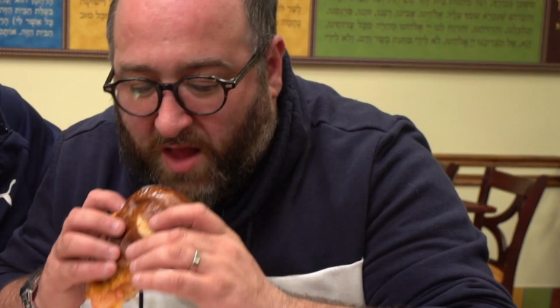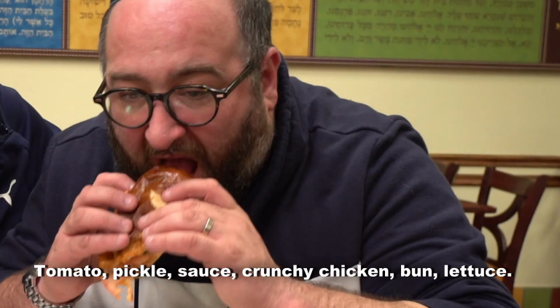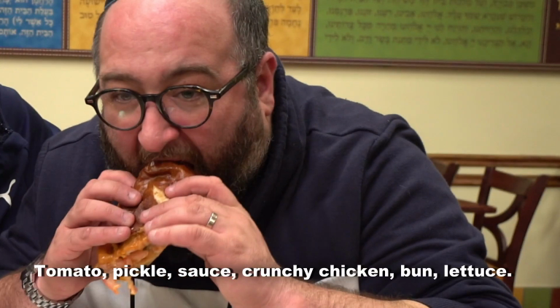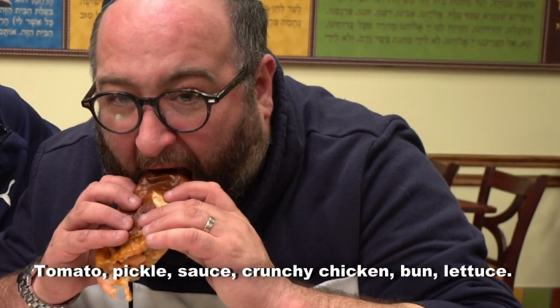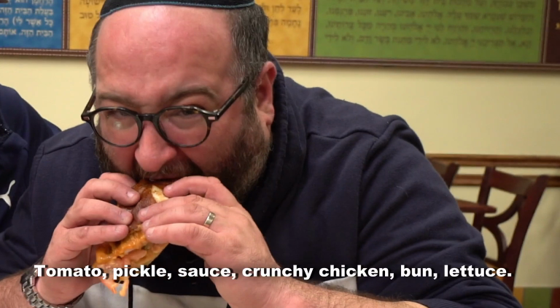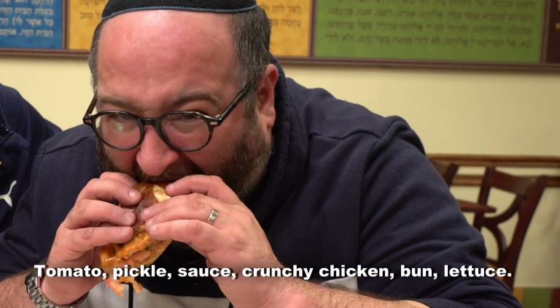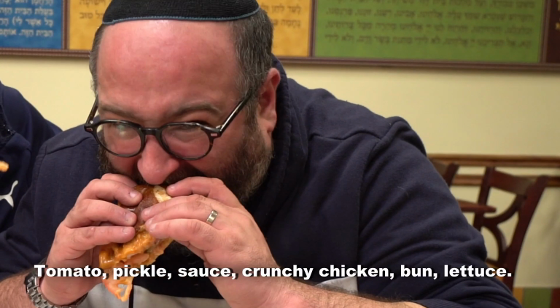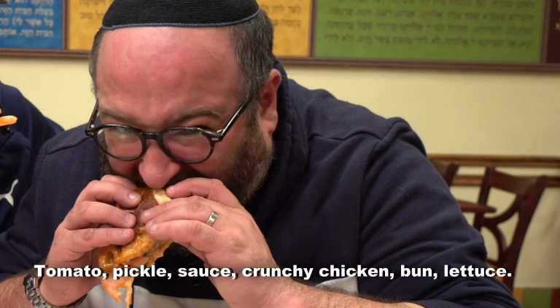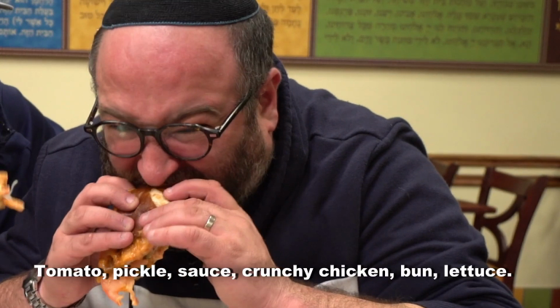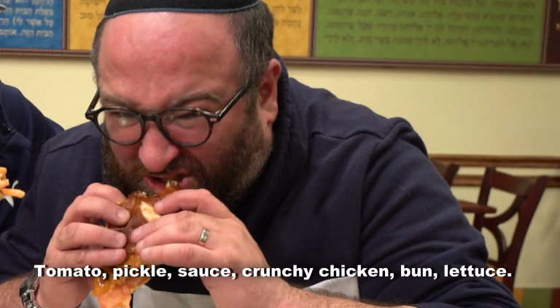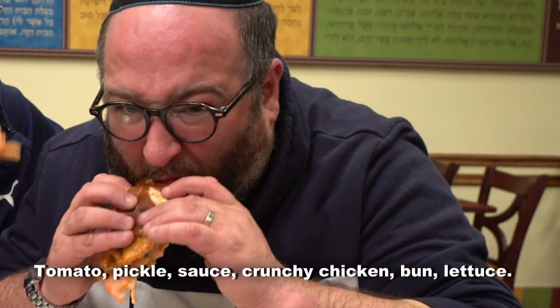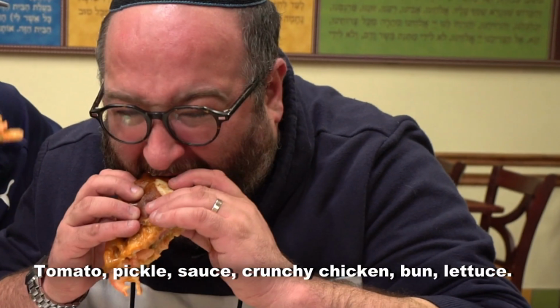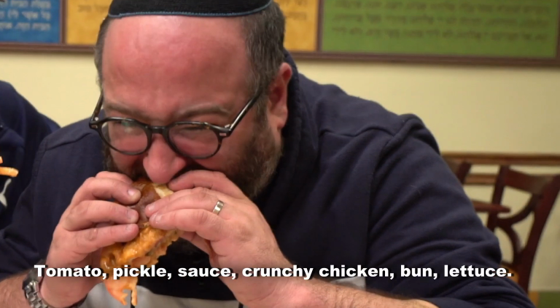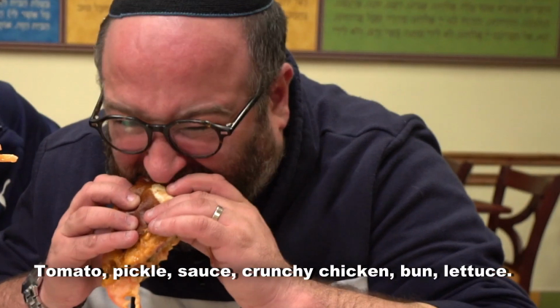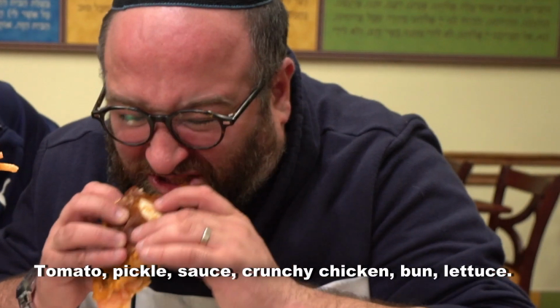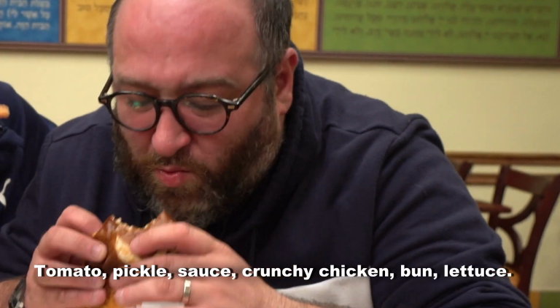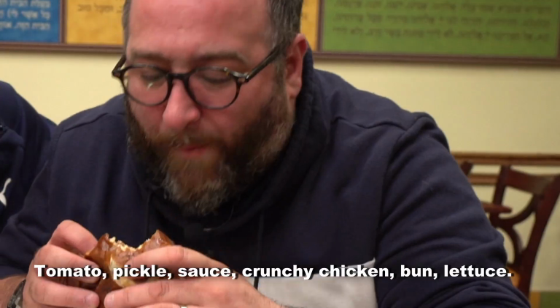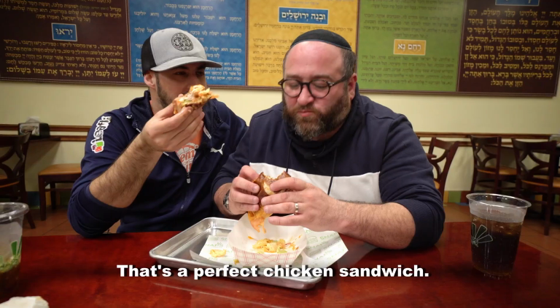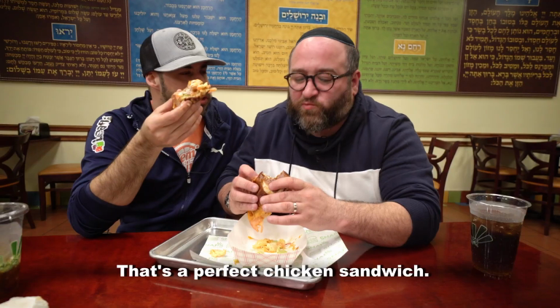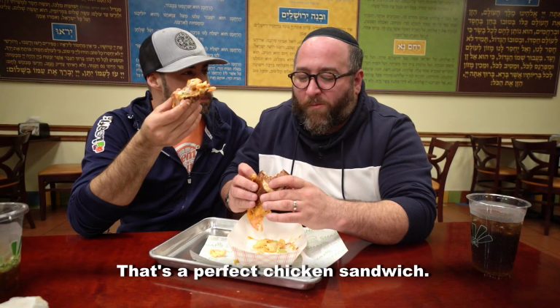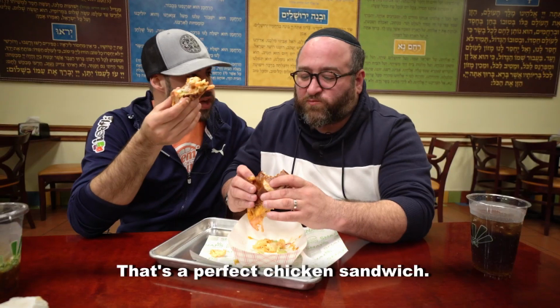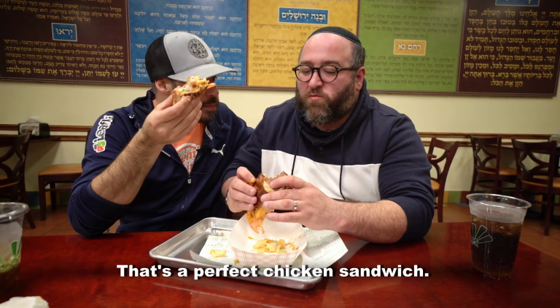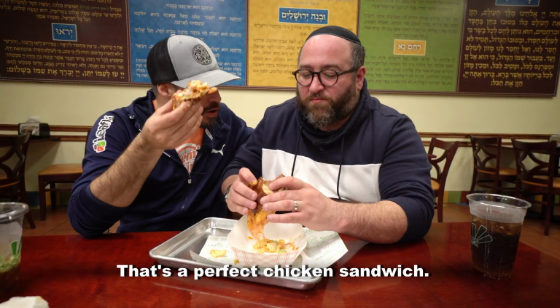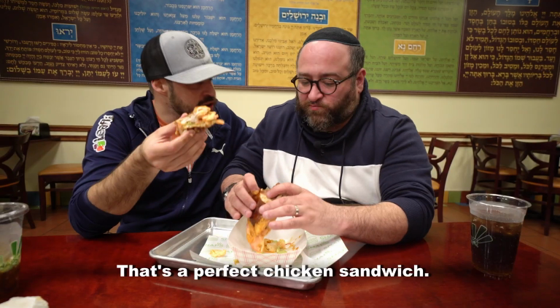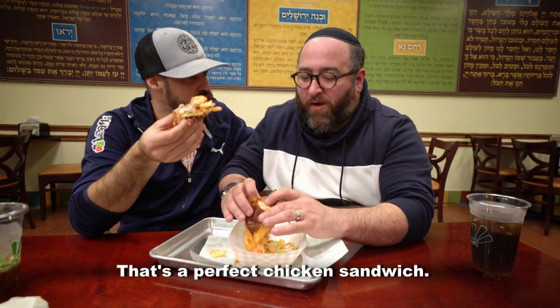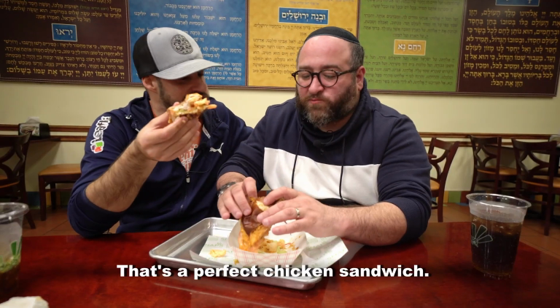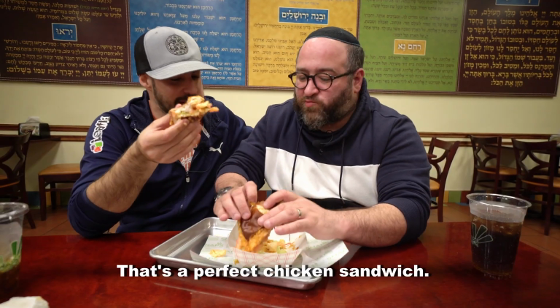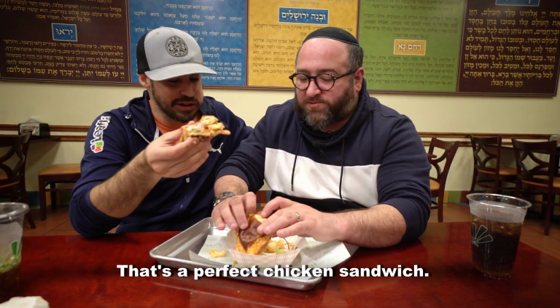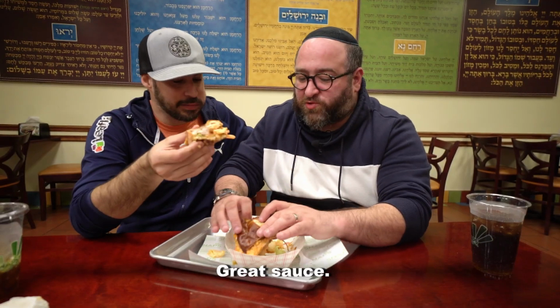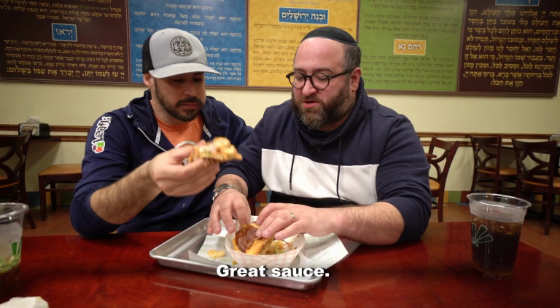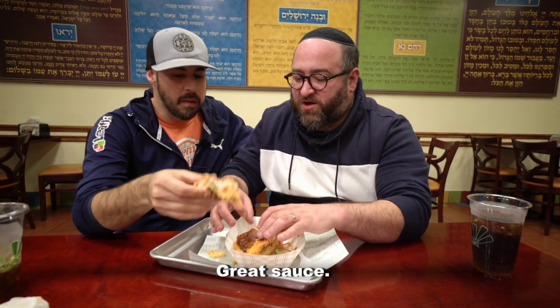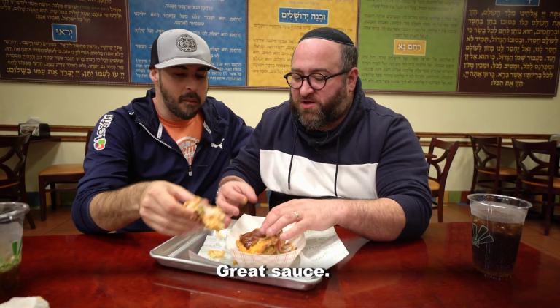Tomato, pickle, sauce, crunchy chicken, bun, lettuce — that's a perfect chicken sandwich. Great sauce.